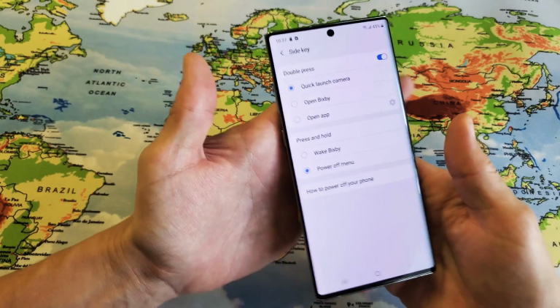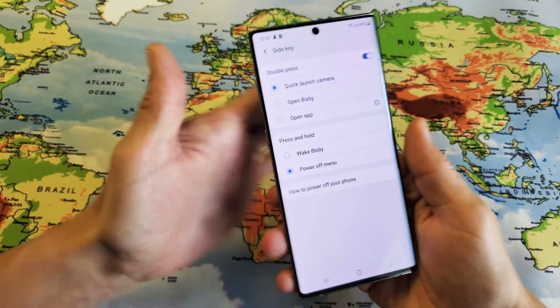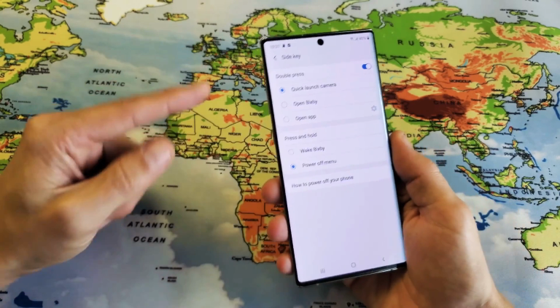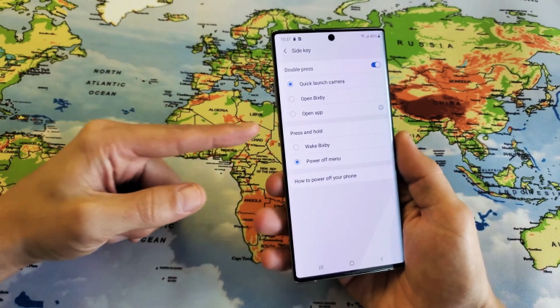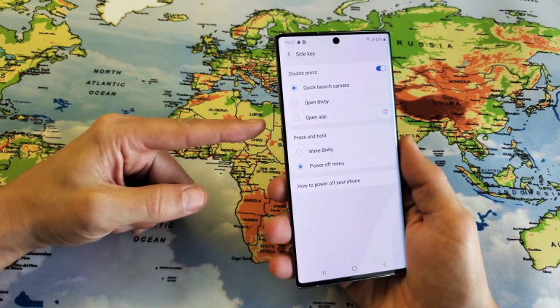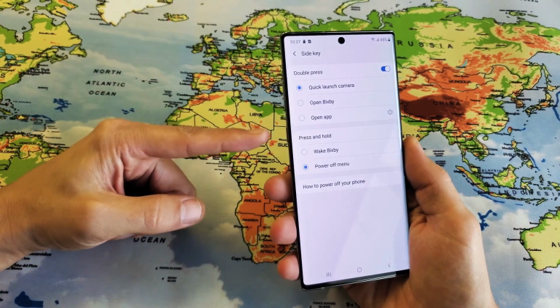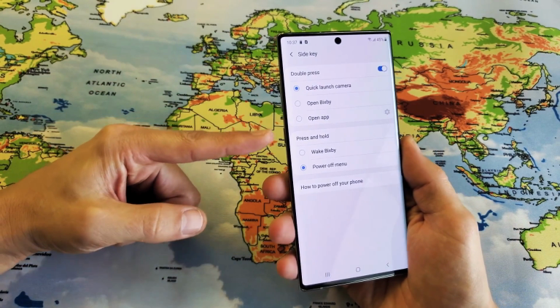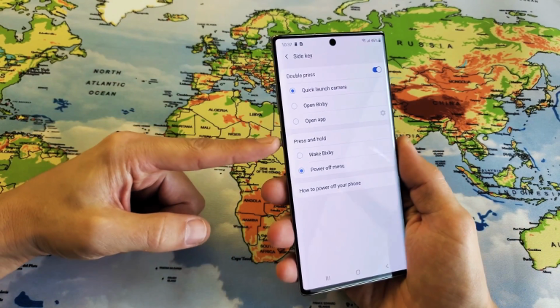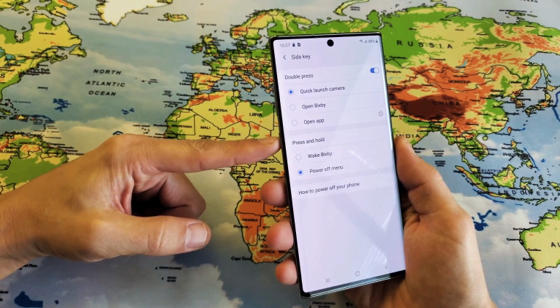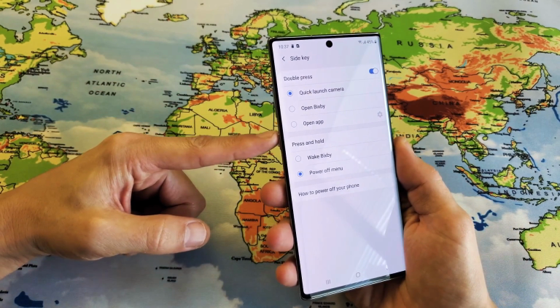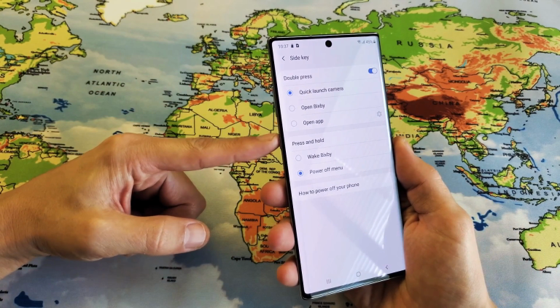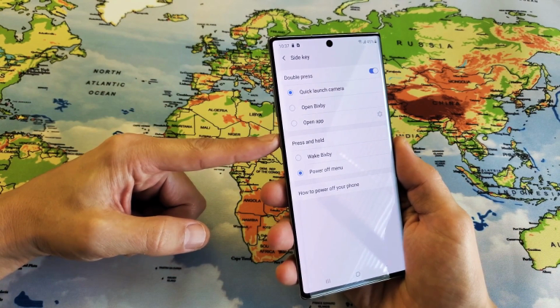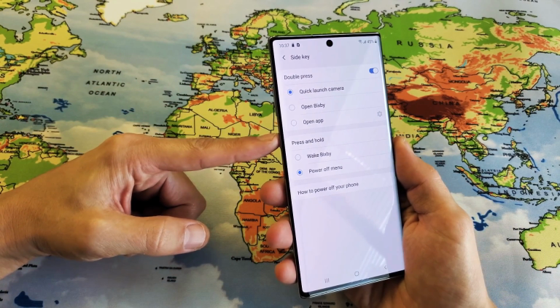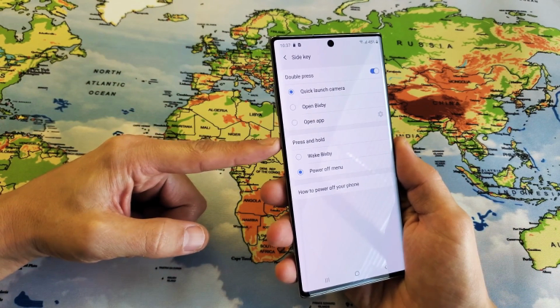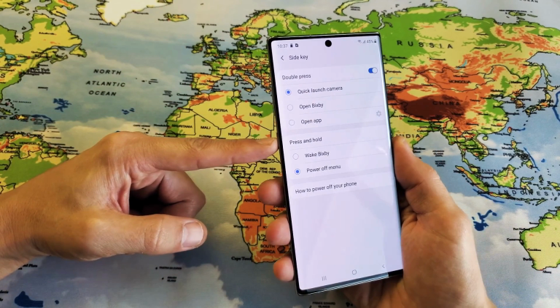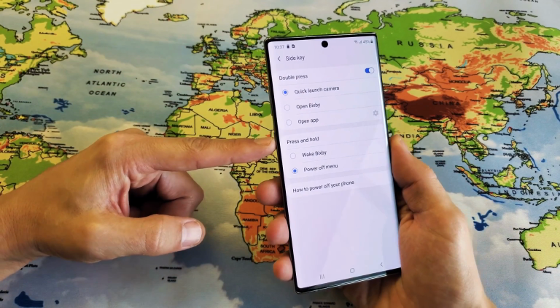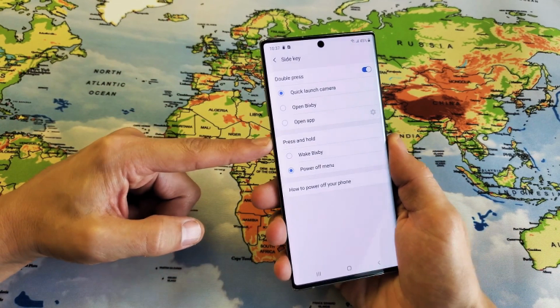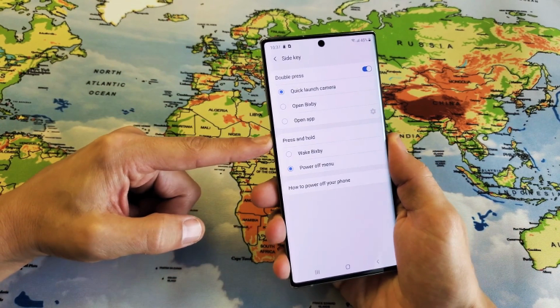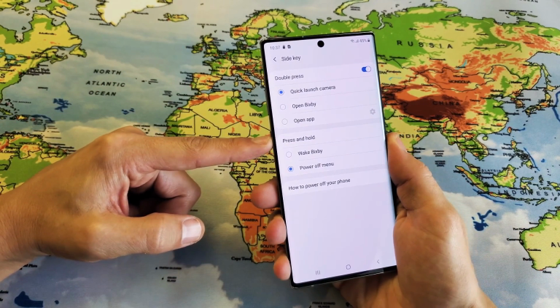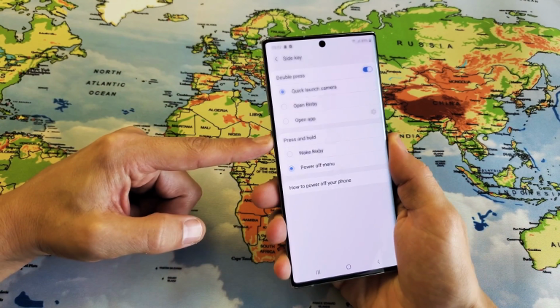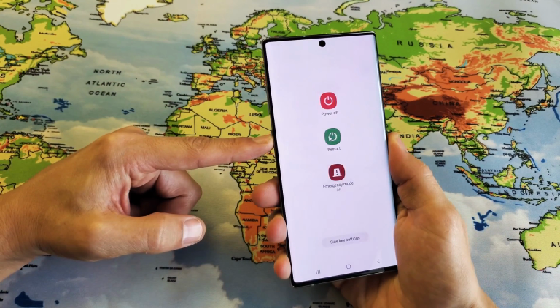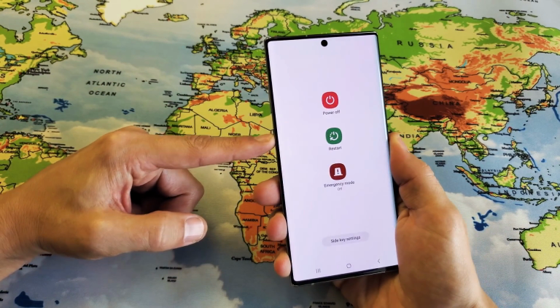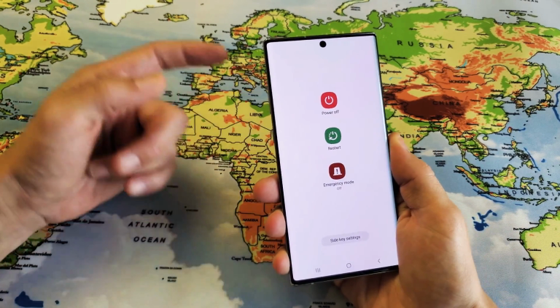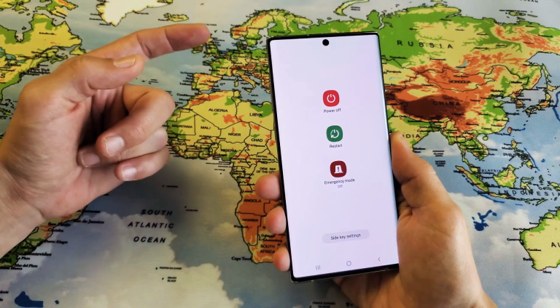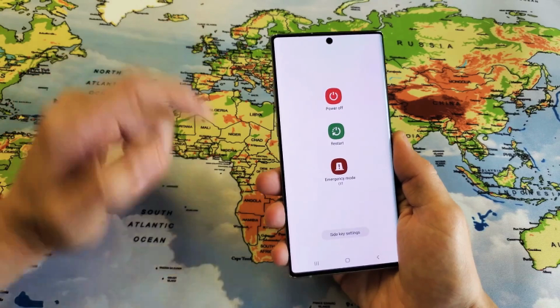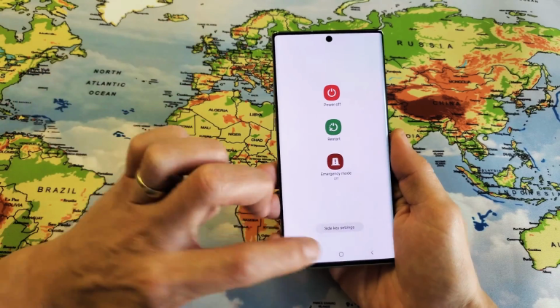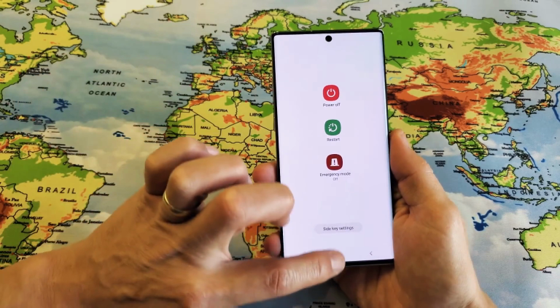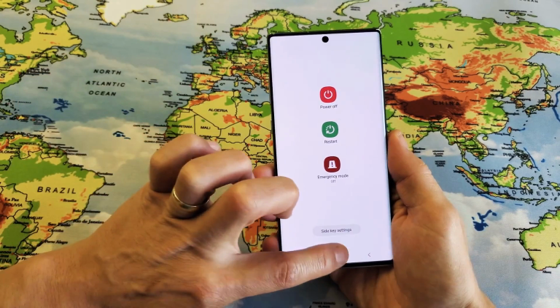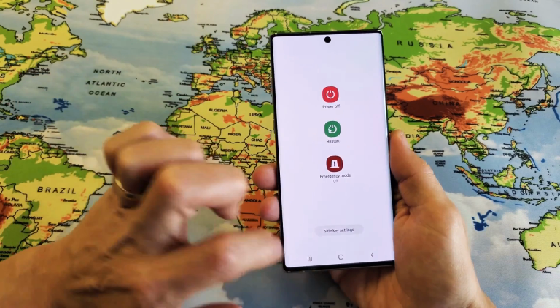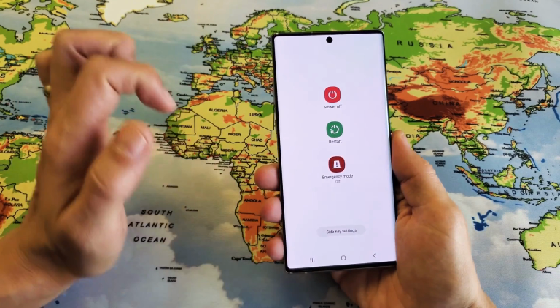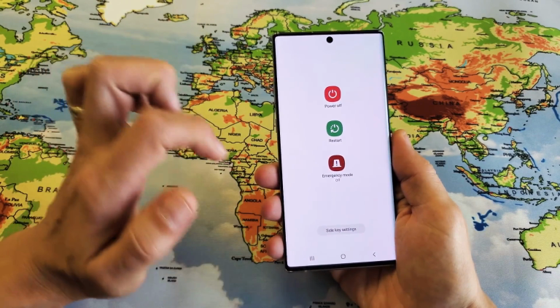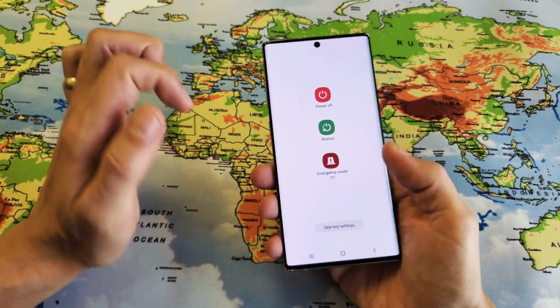Now, if I just press and hold this side button or power button right here, now that comes up.